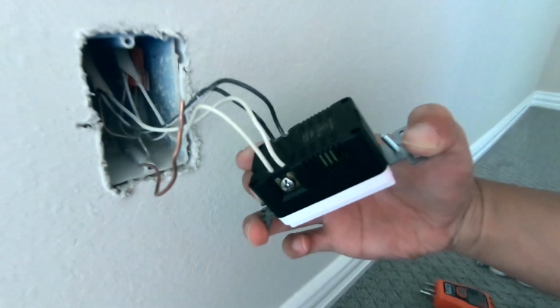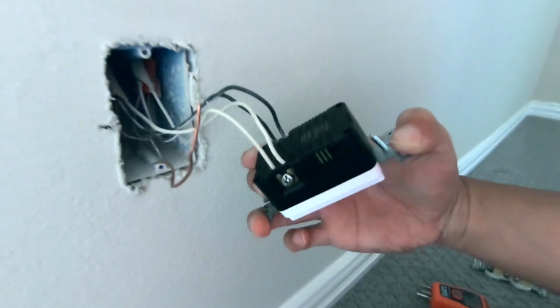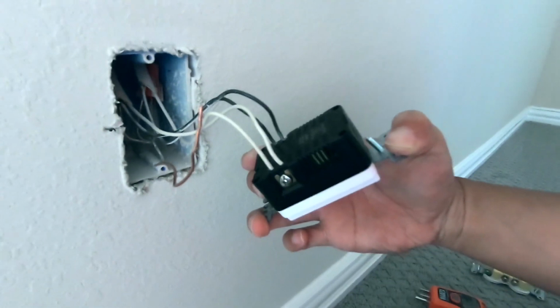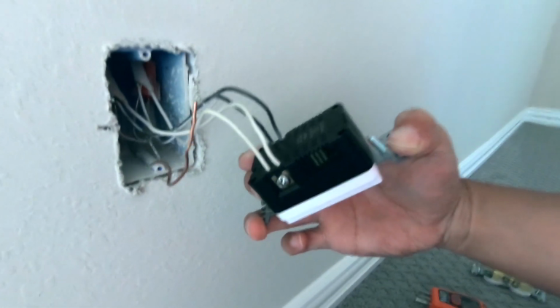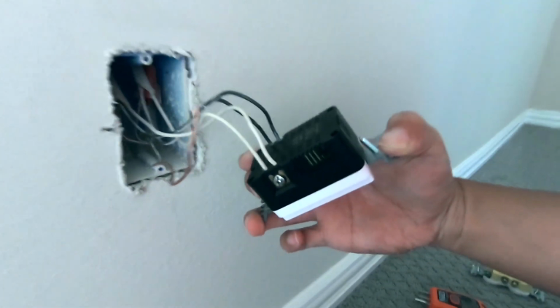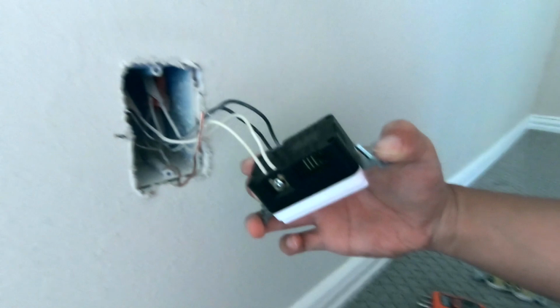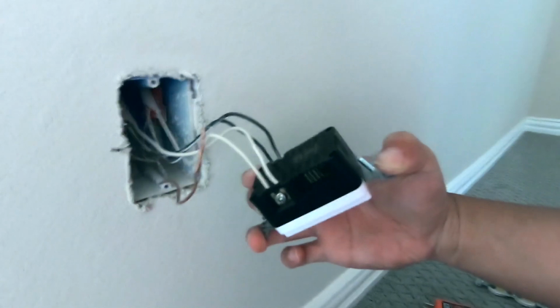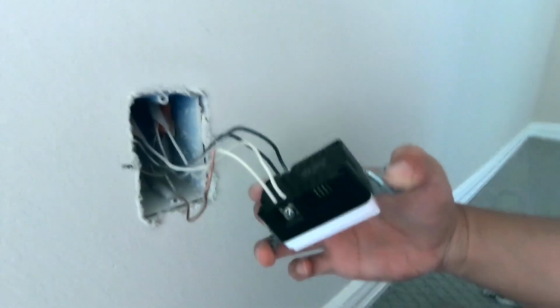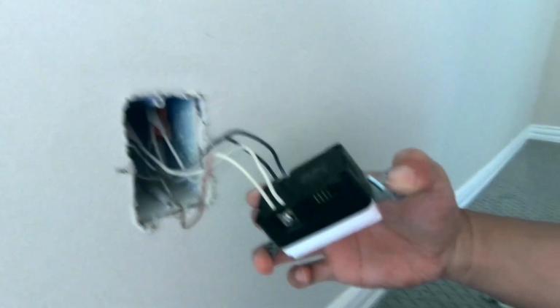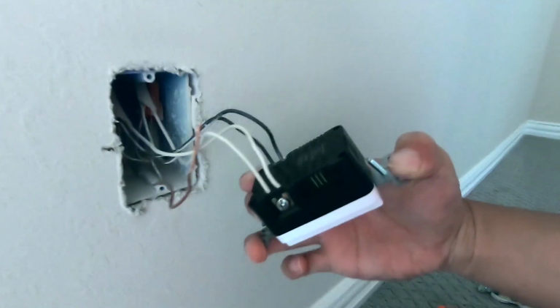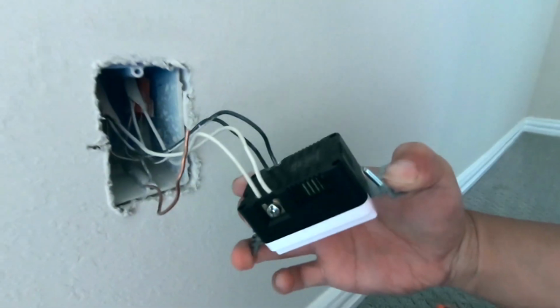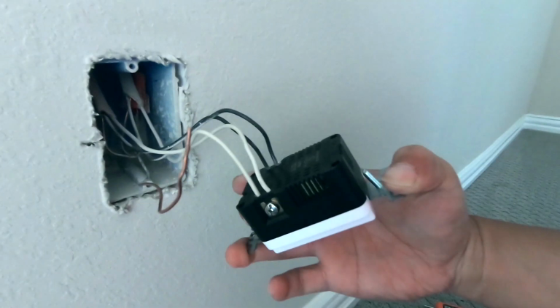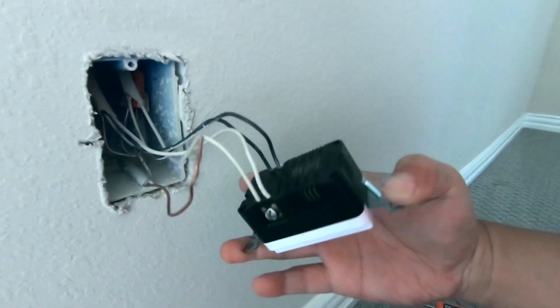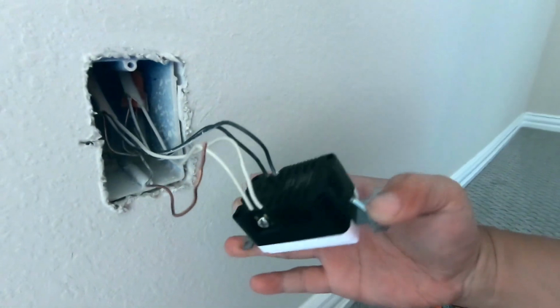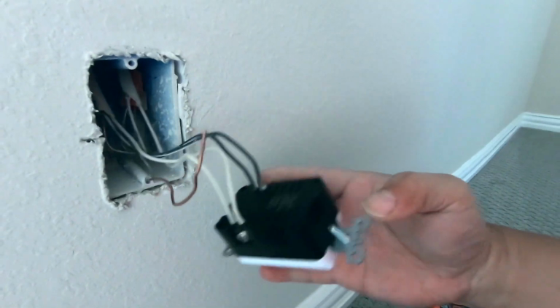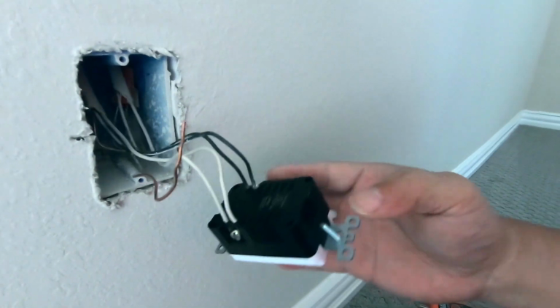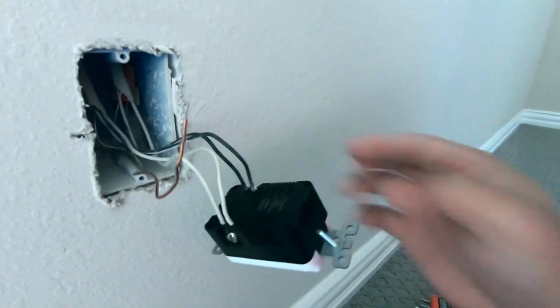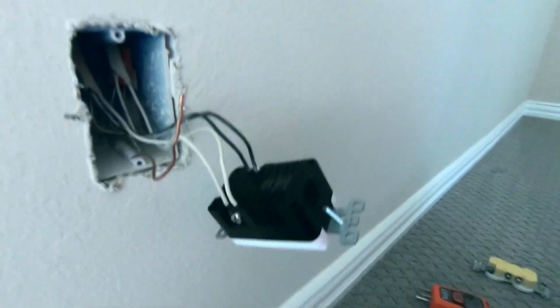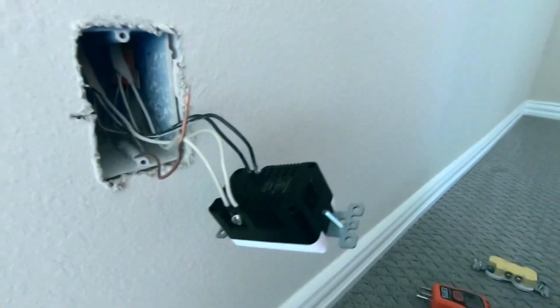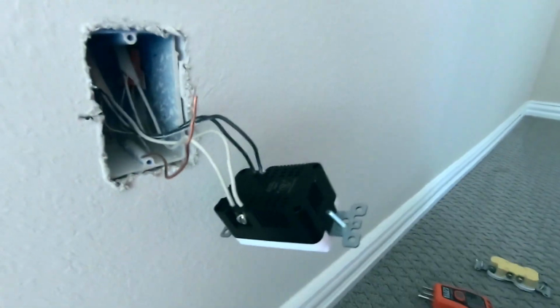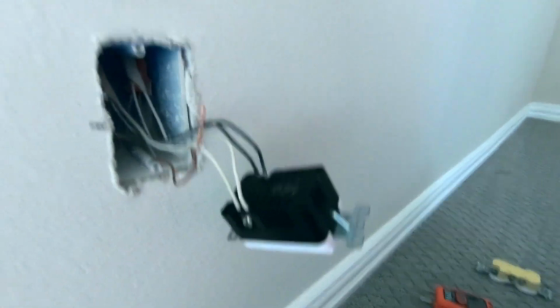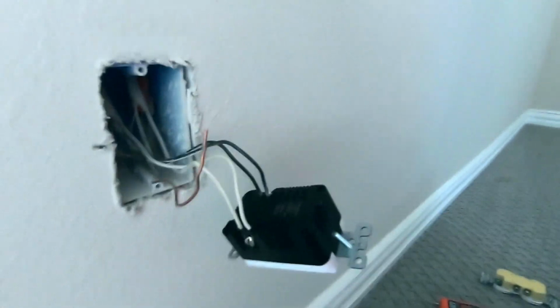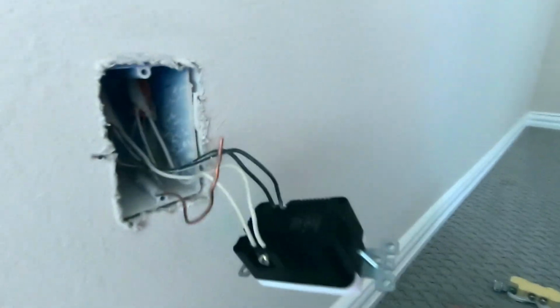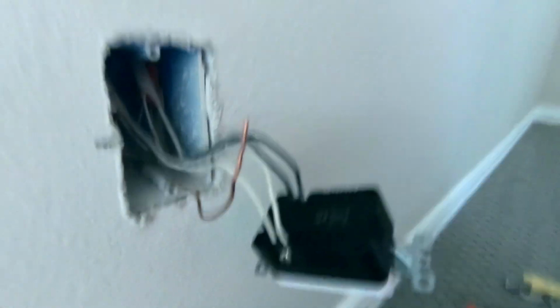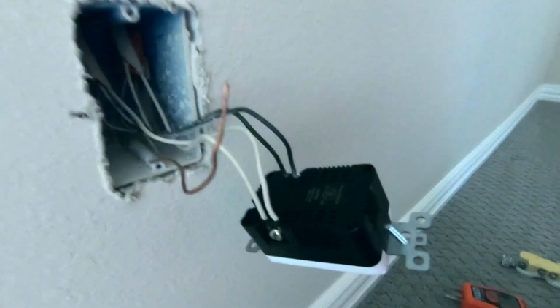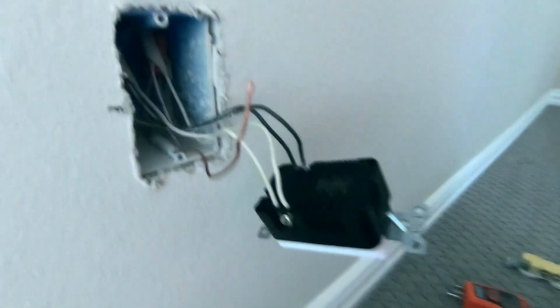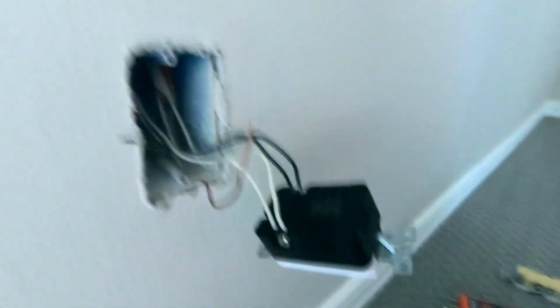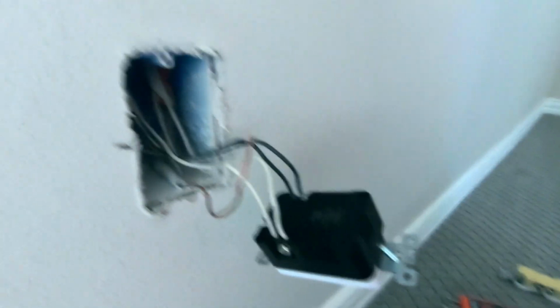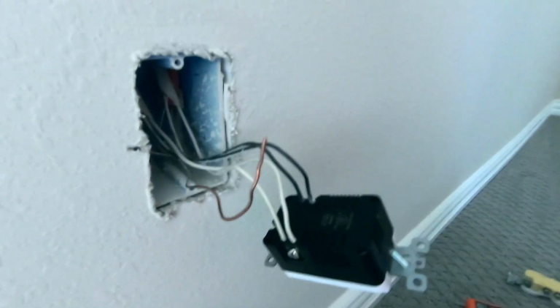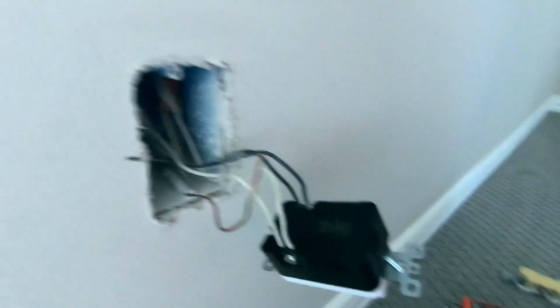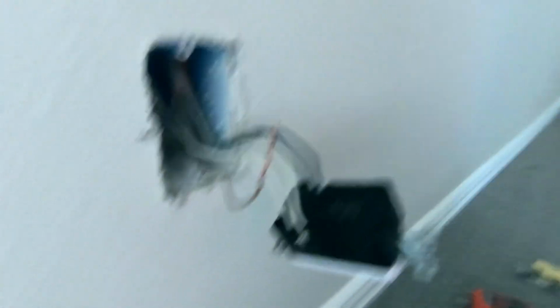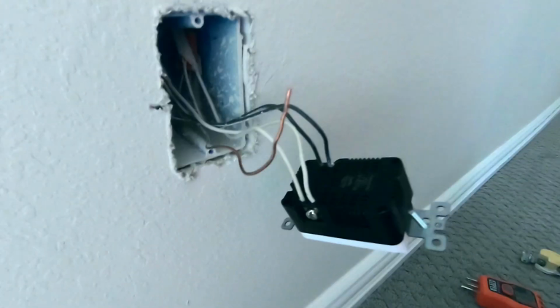Next thing we're going to do is connect the ground wire and we should be ready to go.